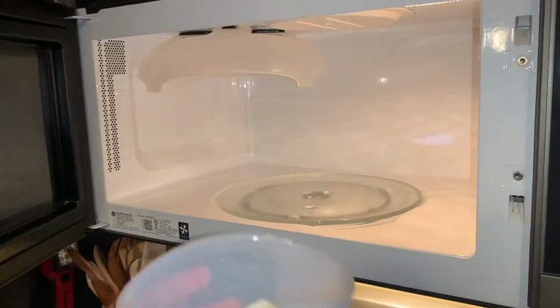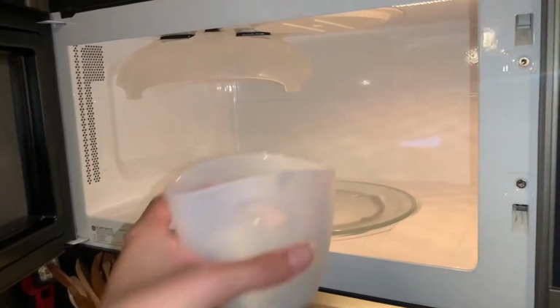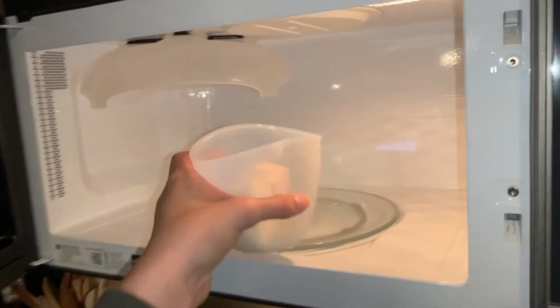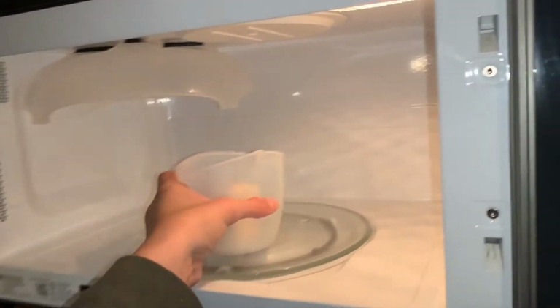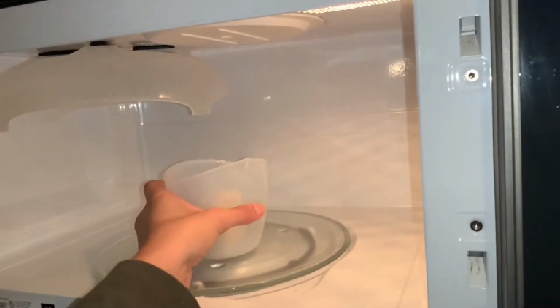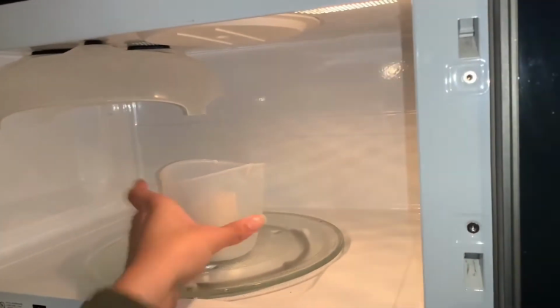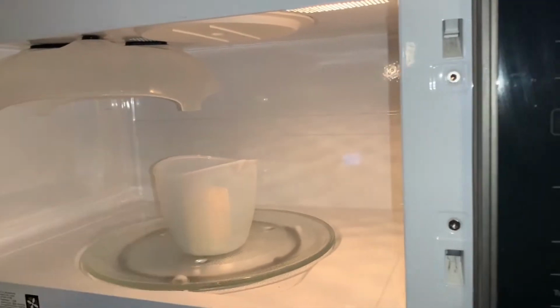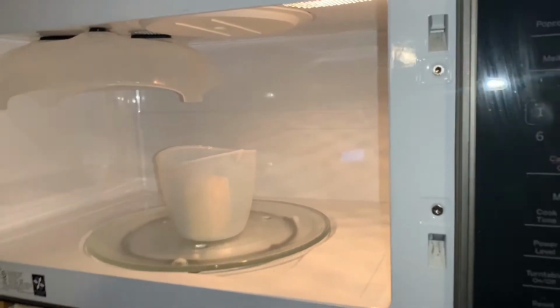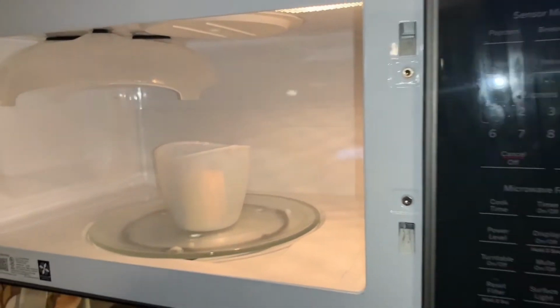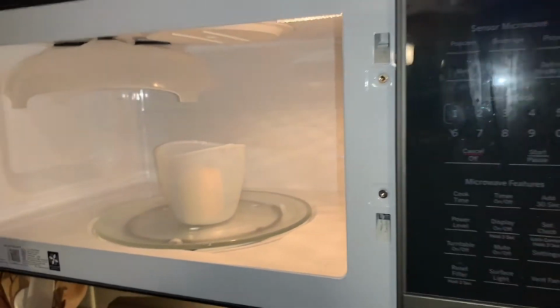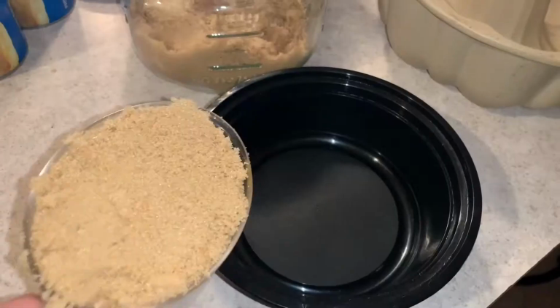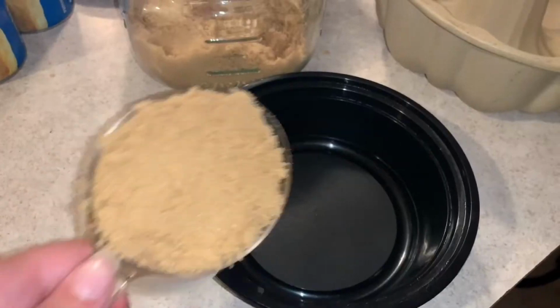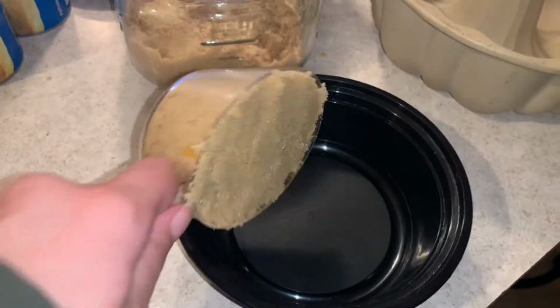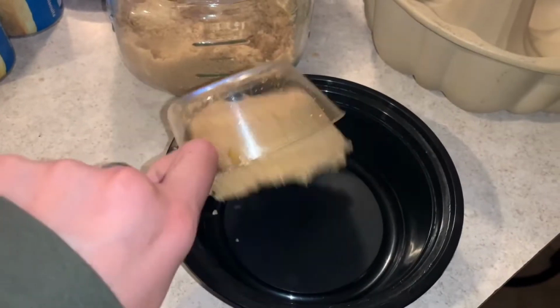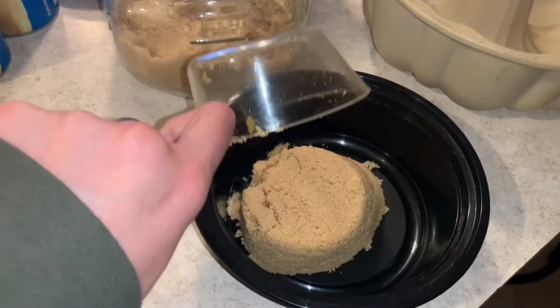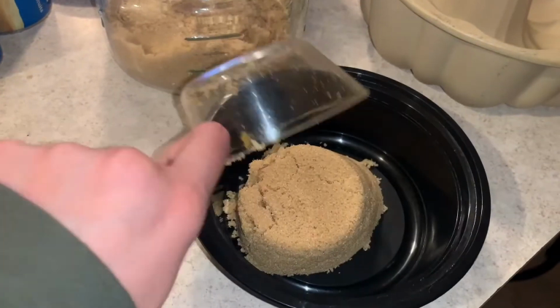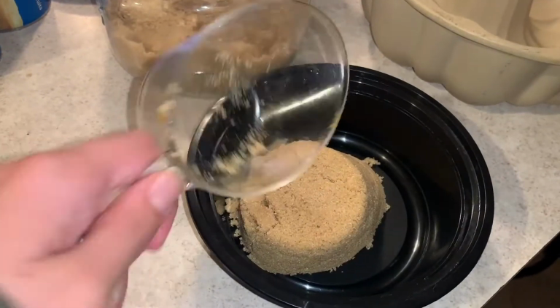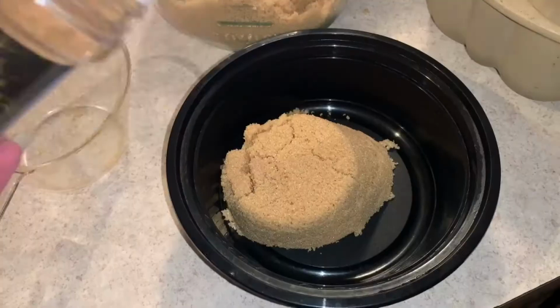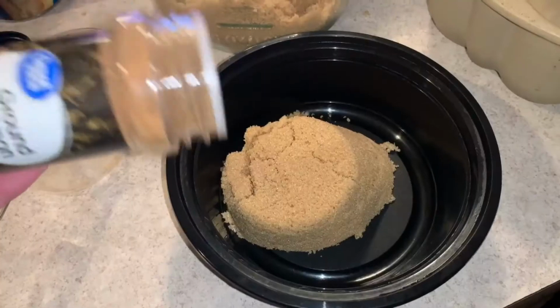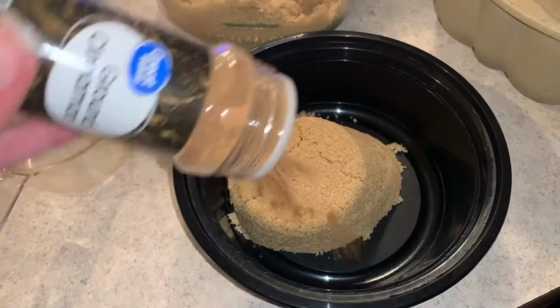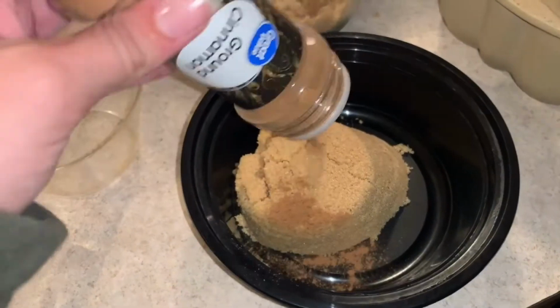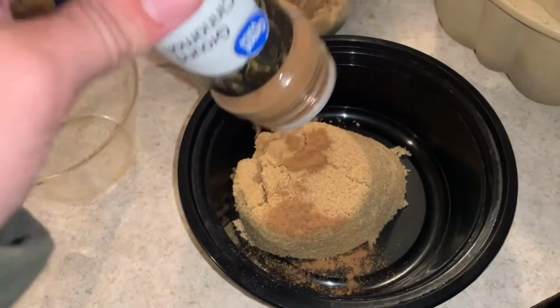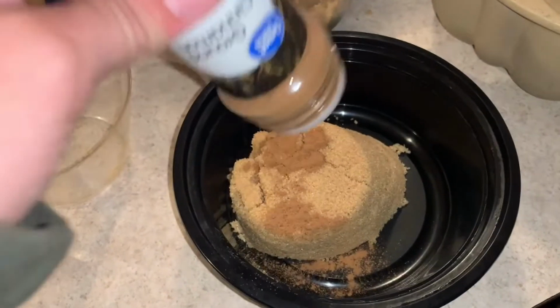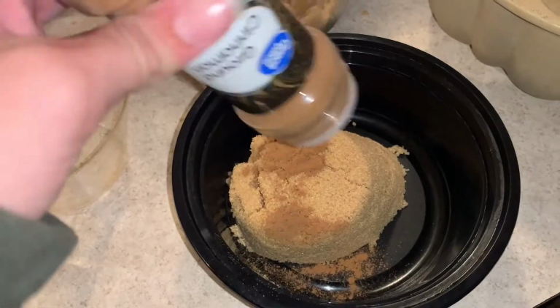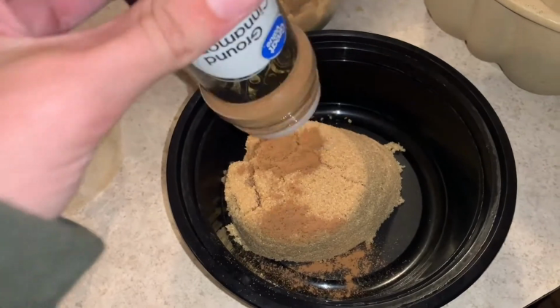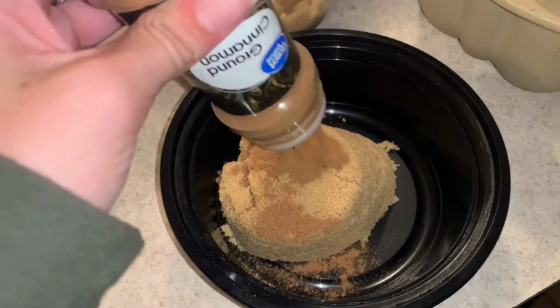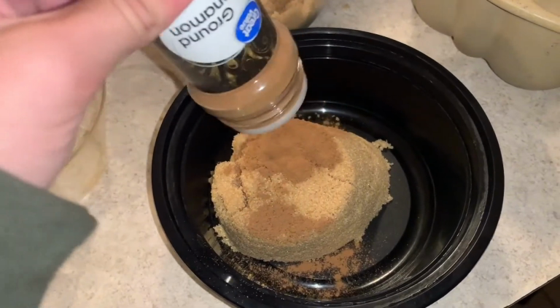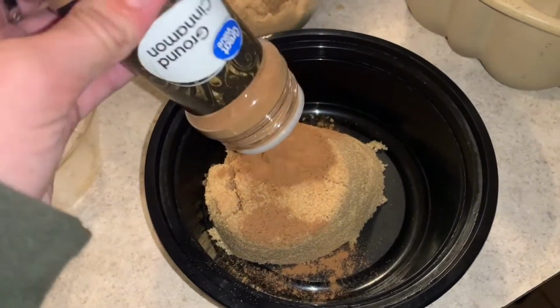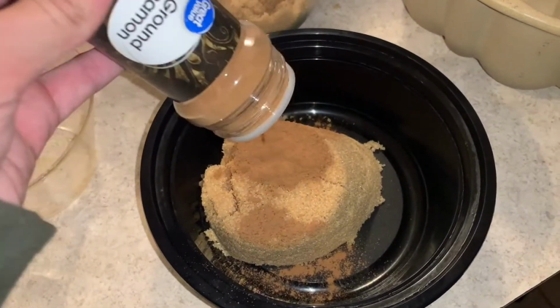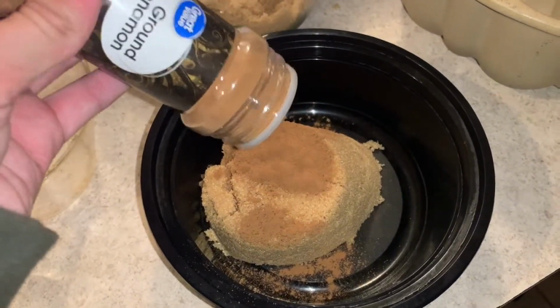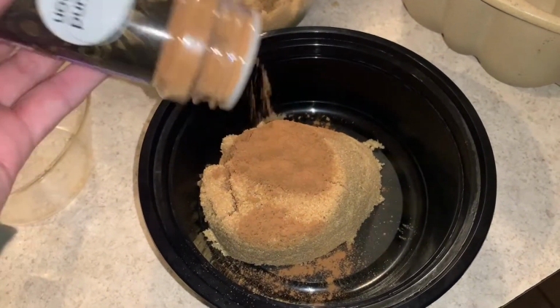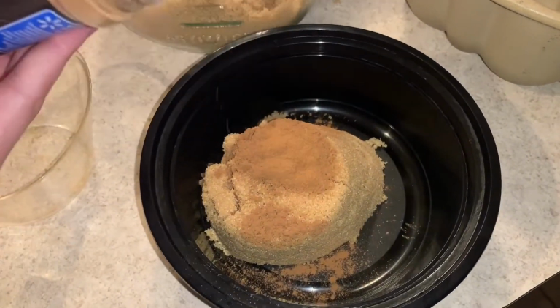Then you're gonna want to mix that together on low heat. Then we're gonna be doing the coating for the dough, so you're gonna want to melt a stick of butter, add a cup of brown sugar, then add cinnamon to that and mix it up.